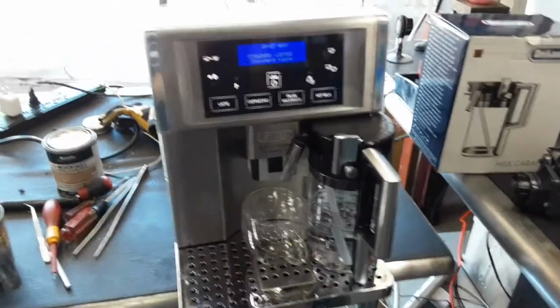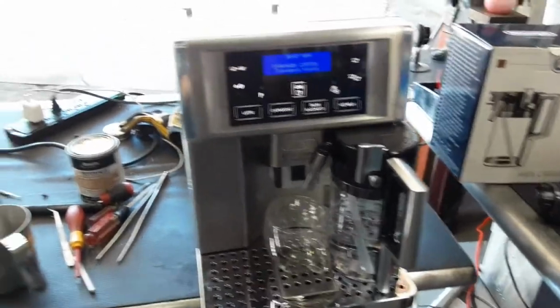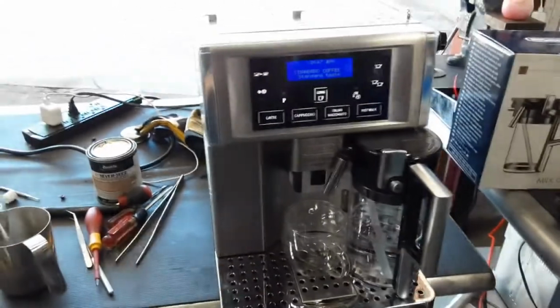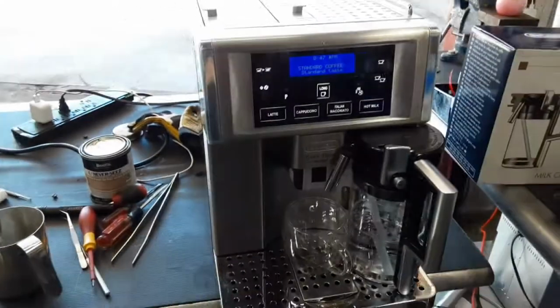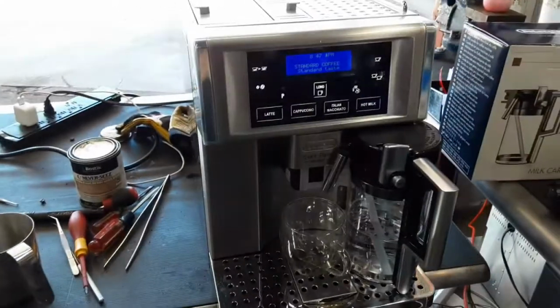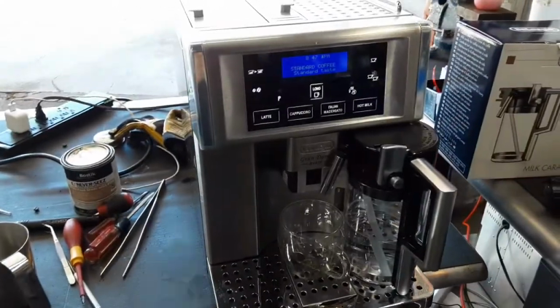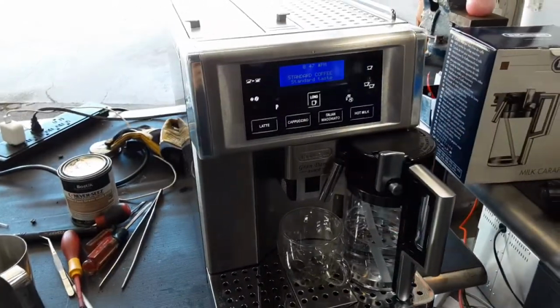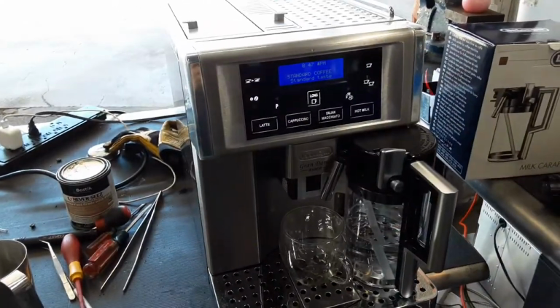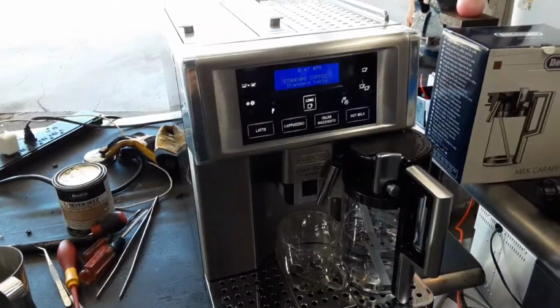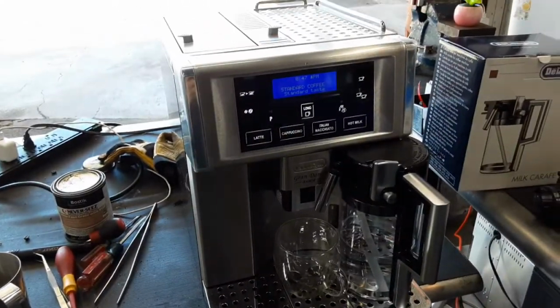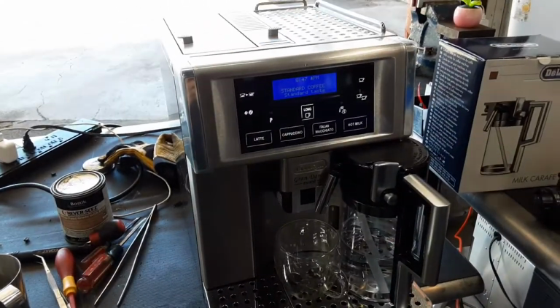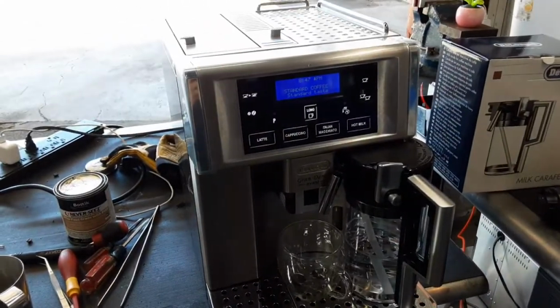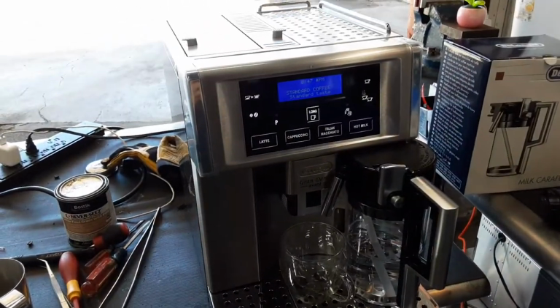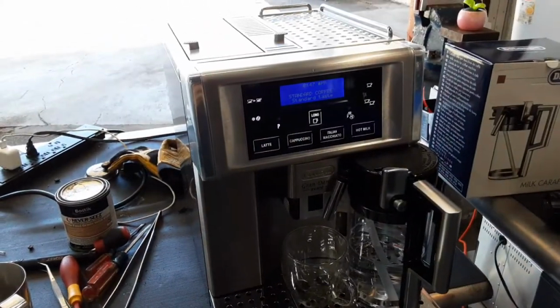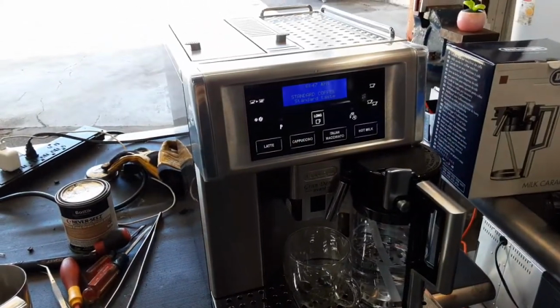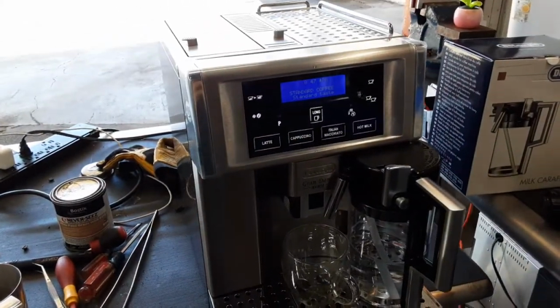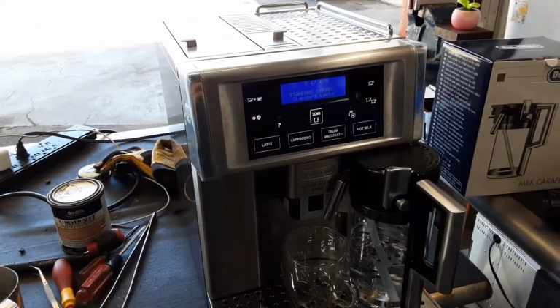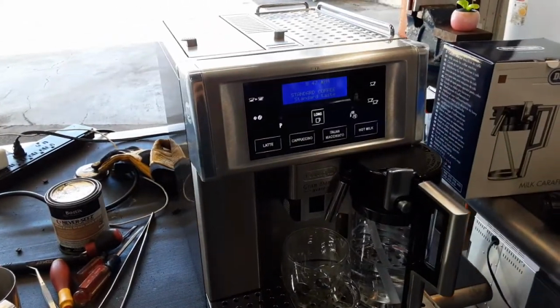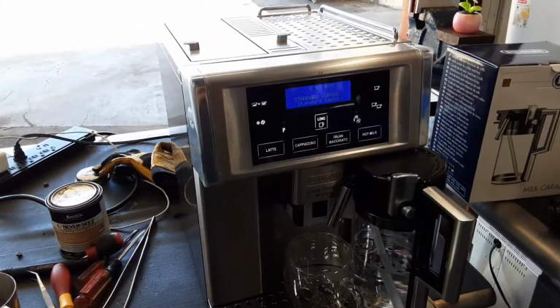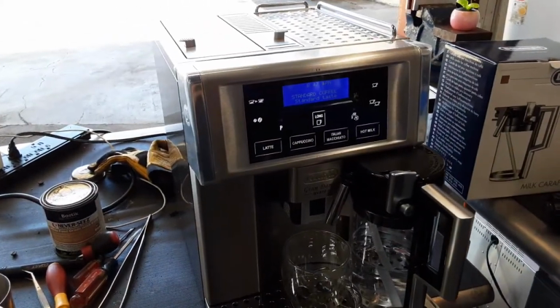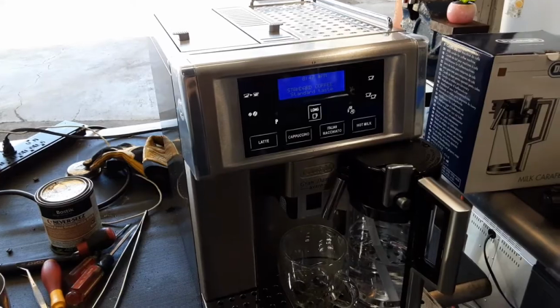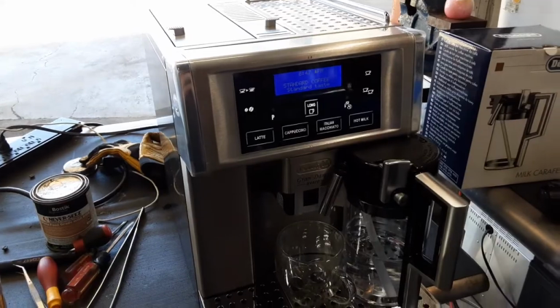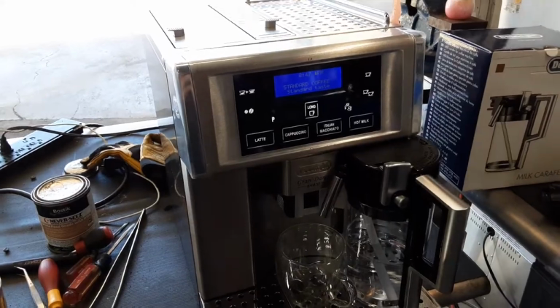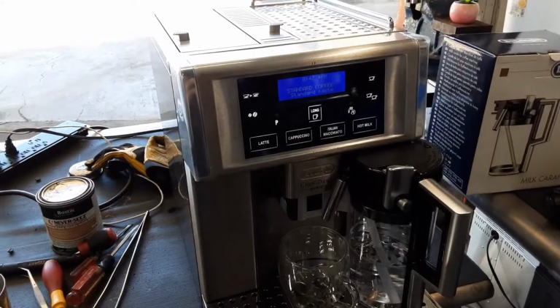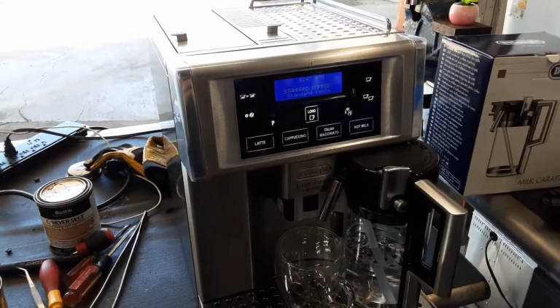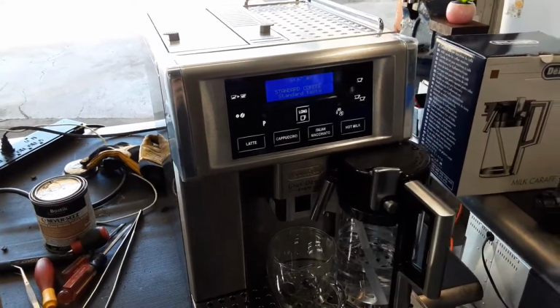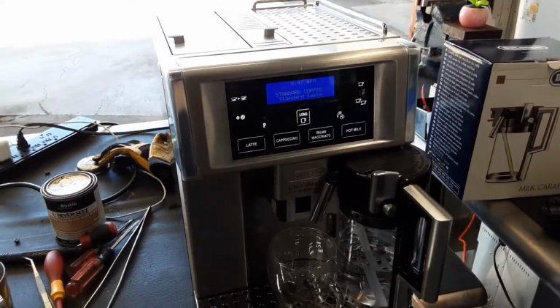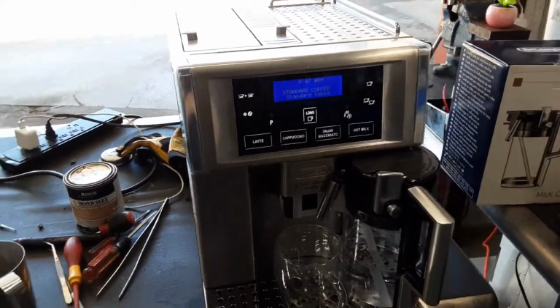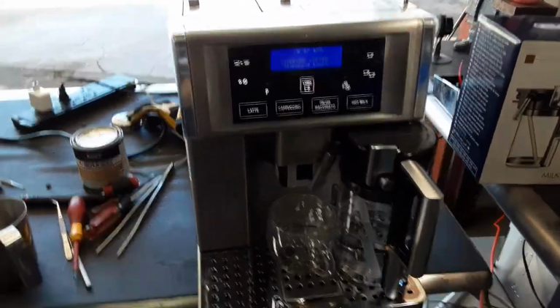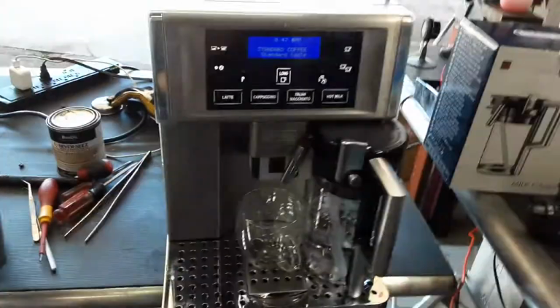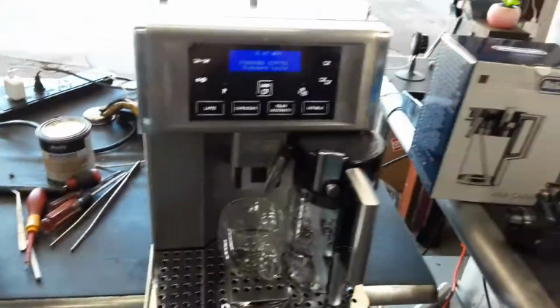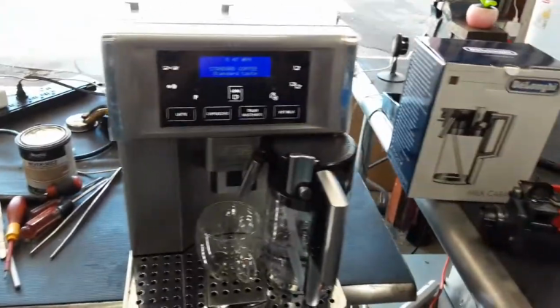Hello everyone, welcome back to Can and Coffee. Here we have this beautiful Delonghi Grandama Avant Espresso machine.